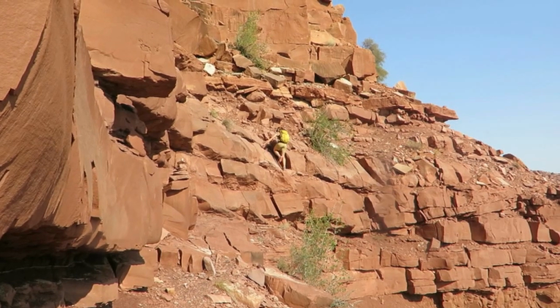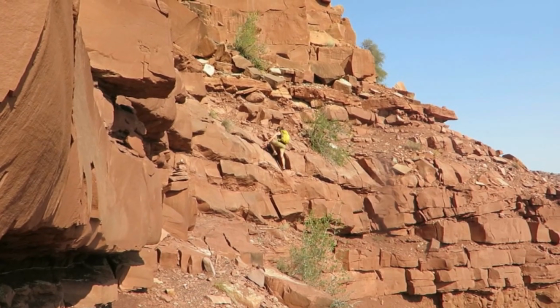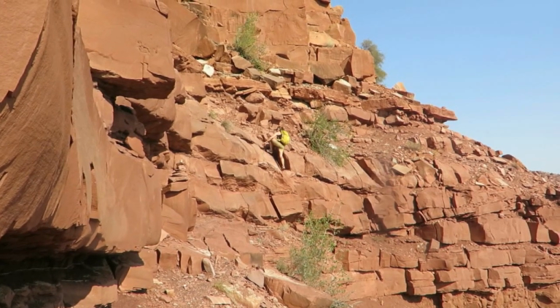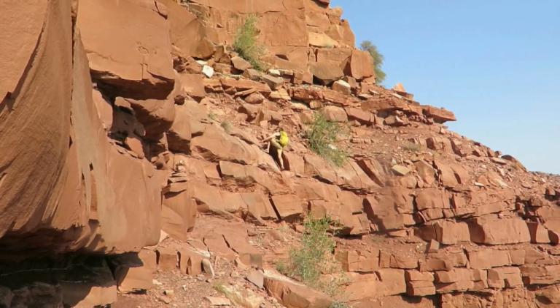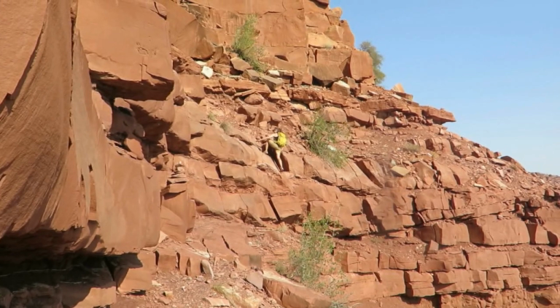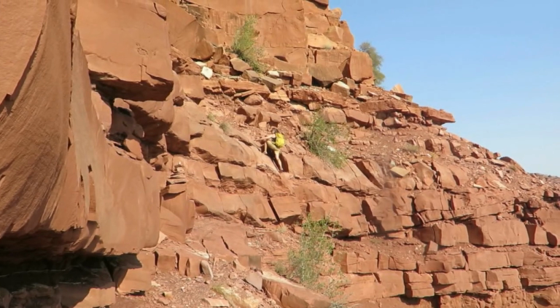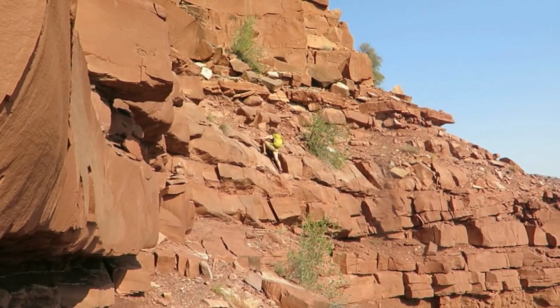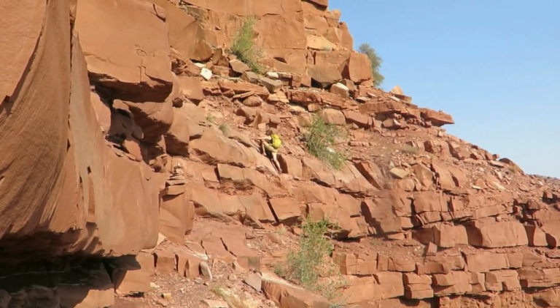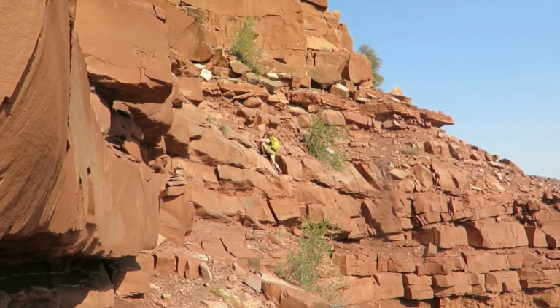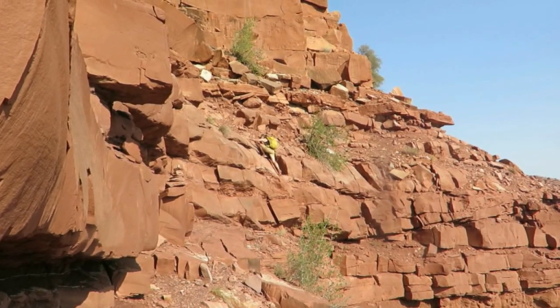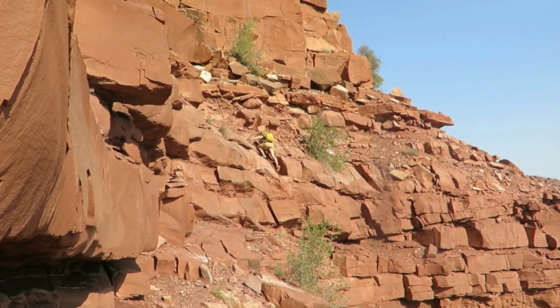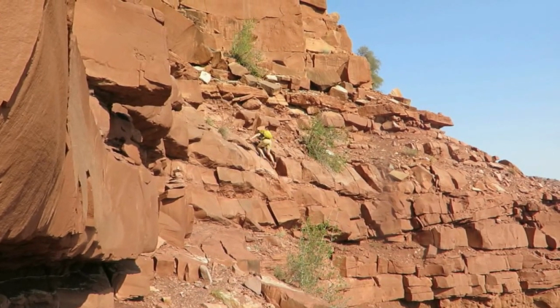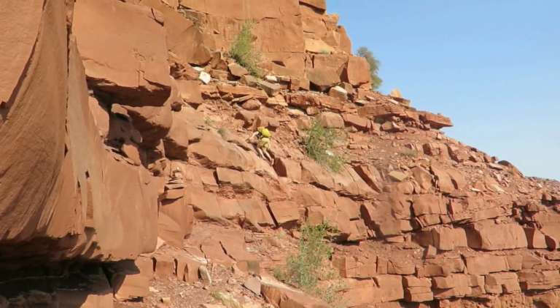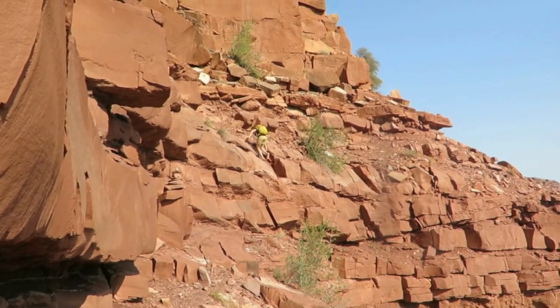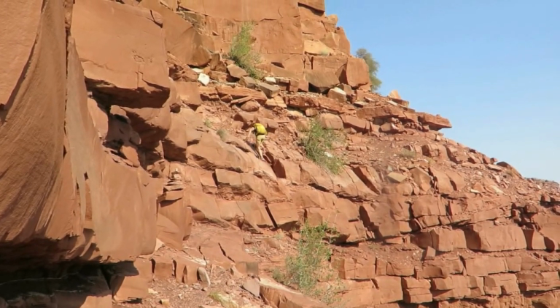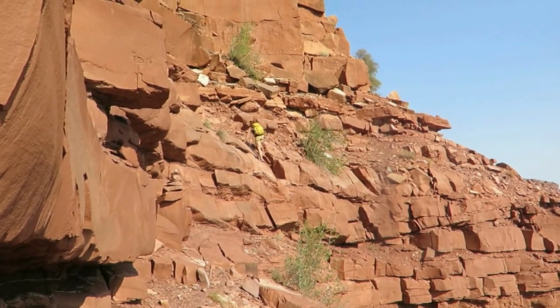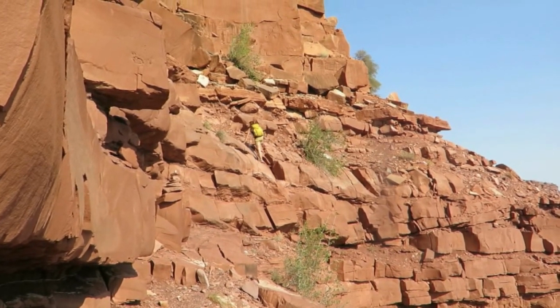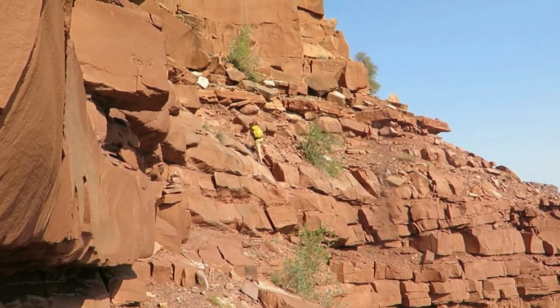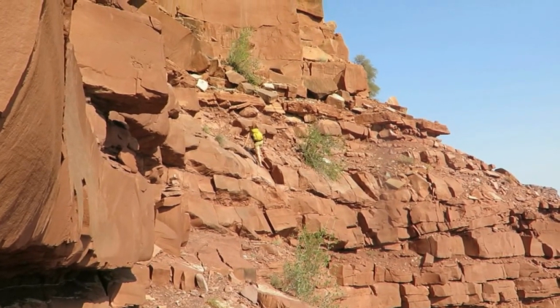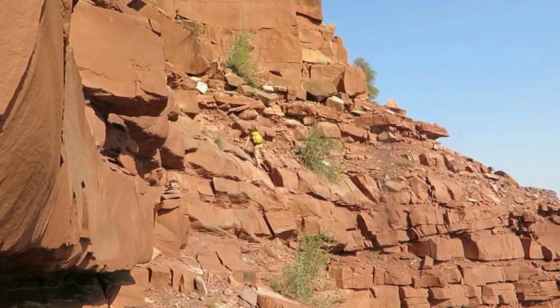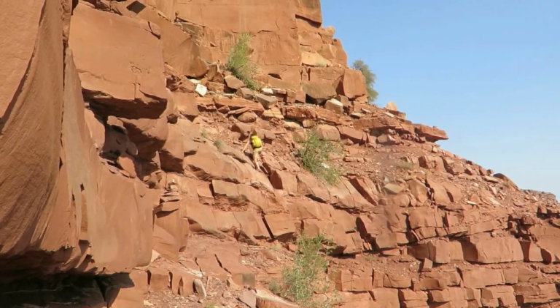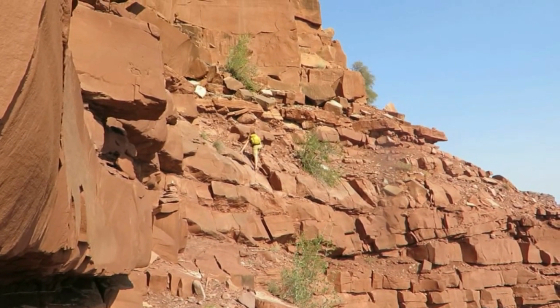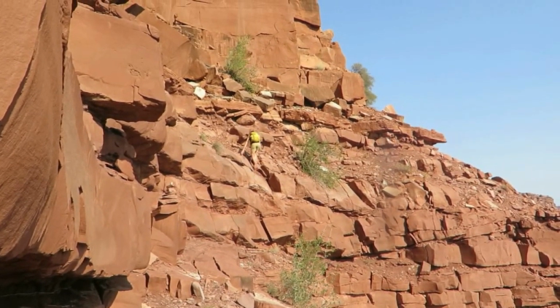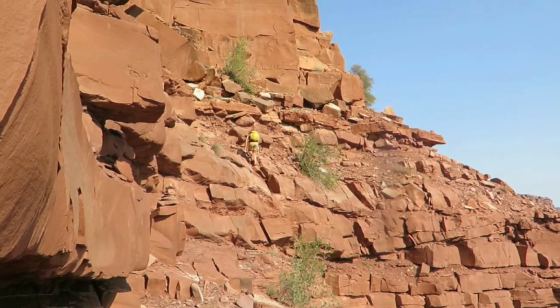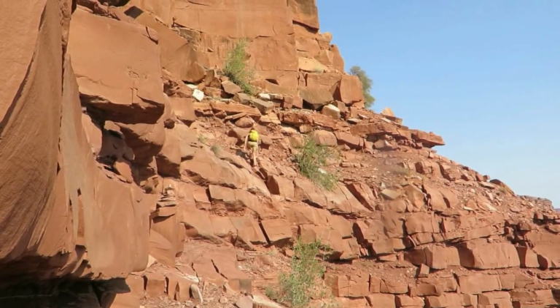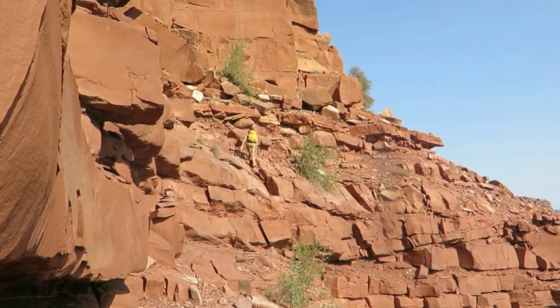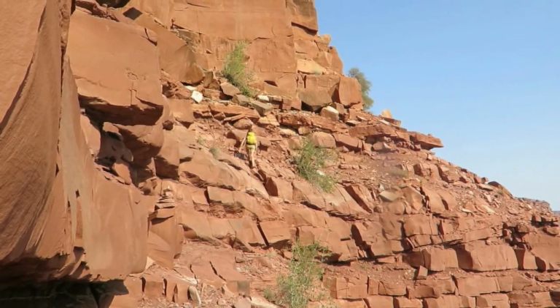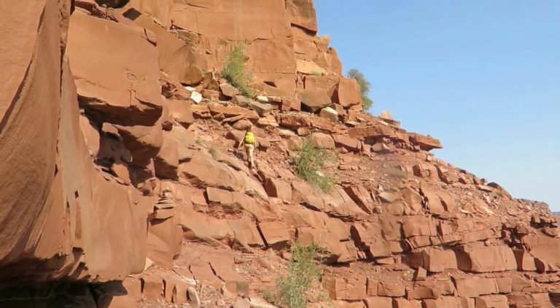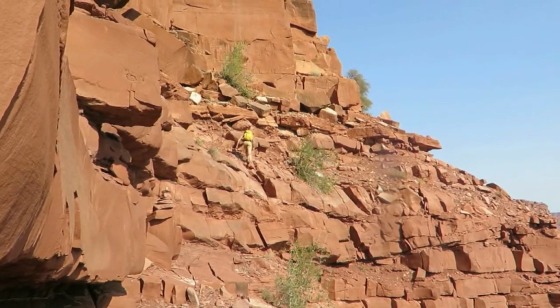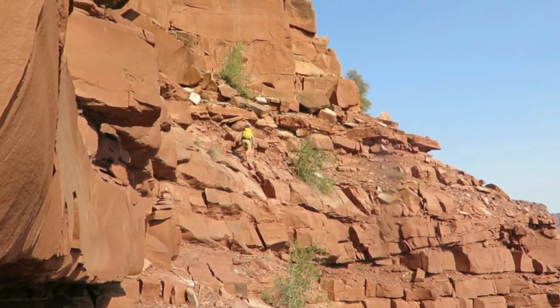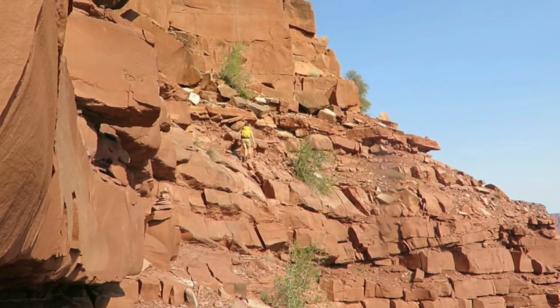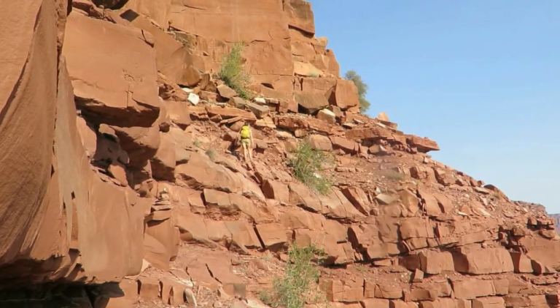Just around the first point, a little bit of scrambling — very easy to get up through this broken layer.